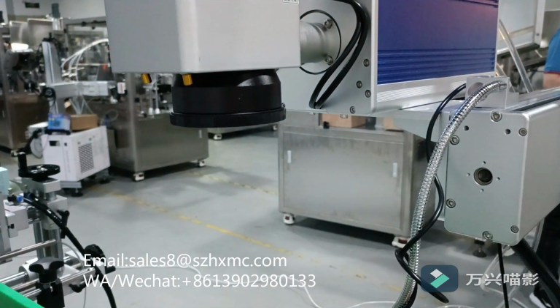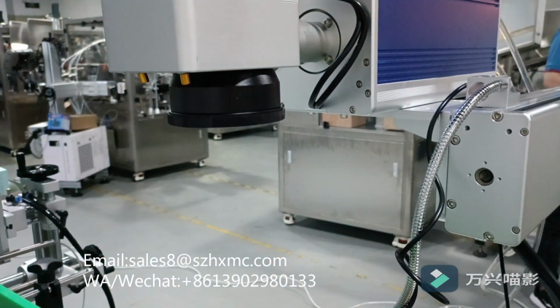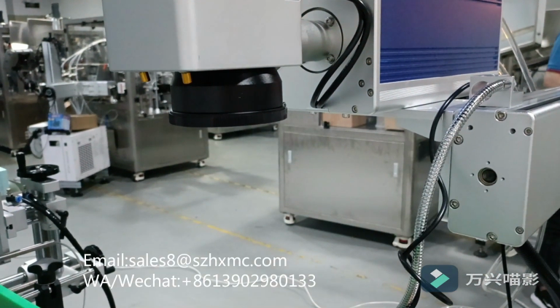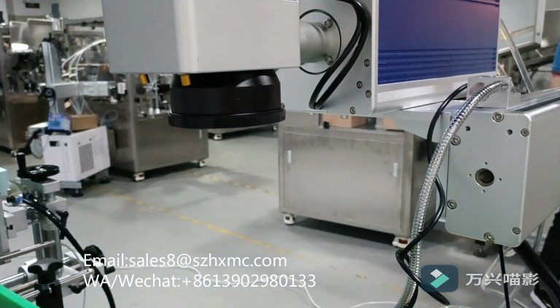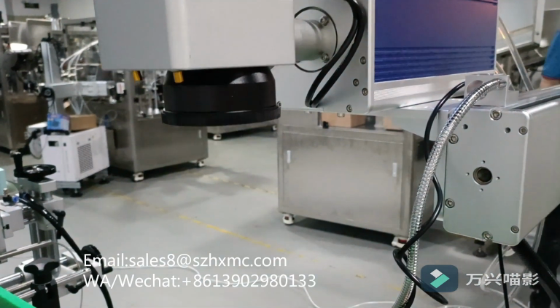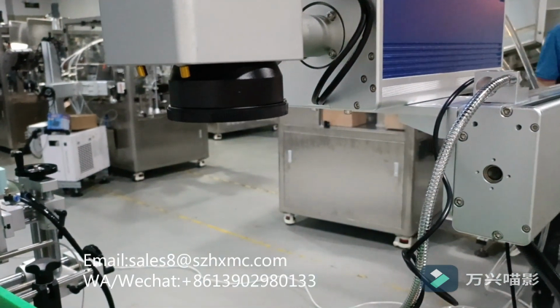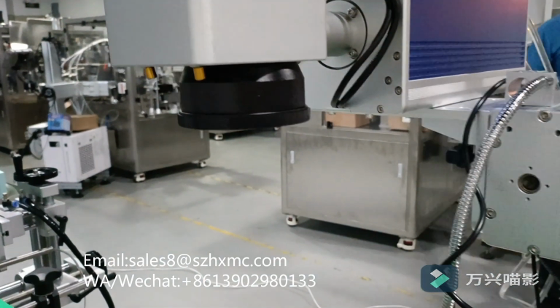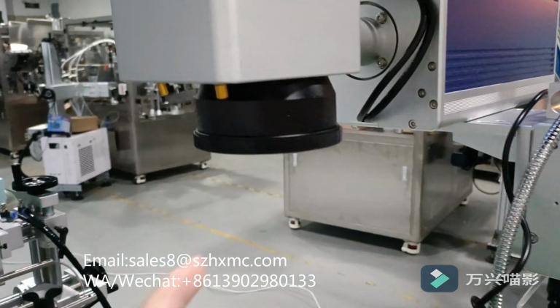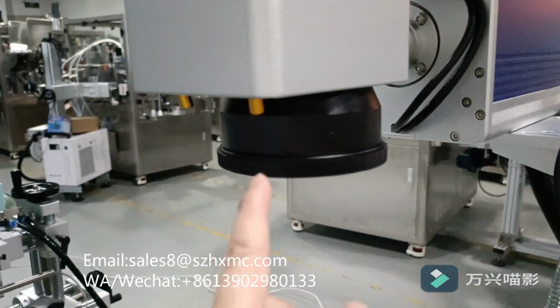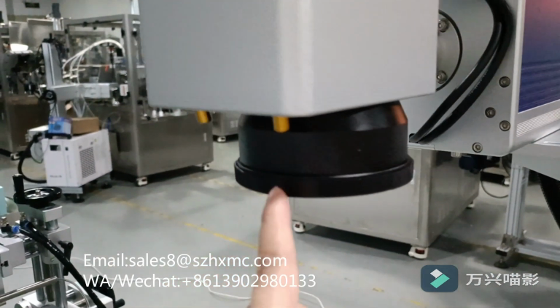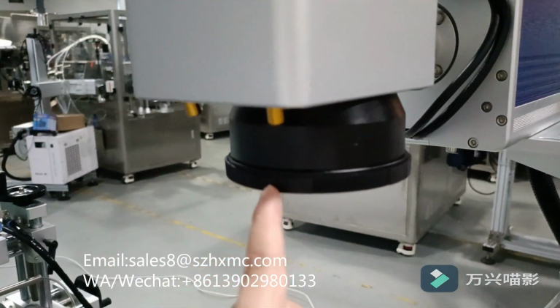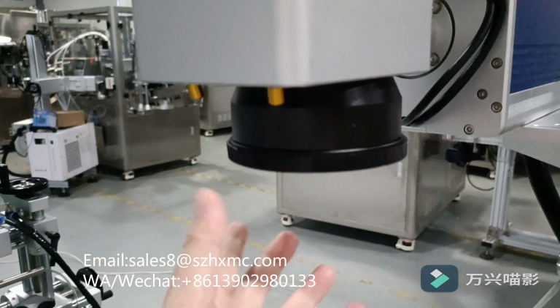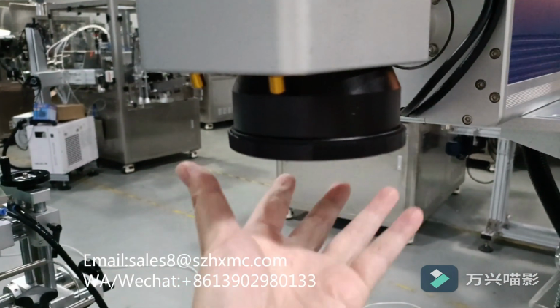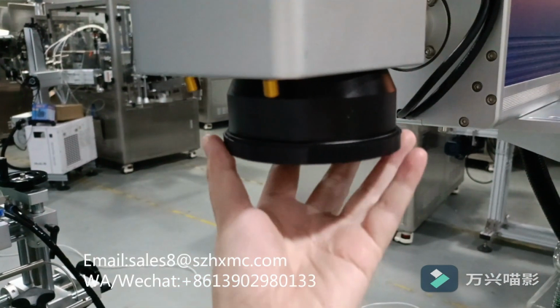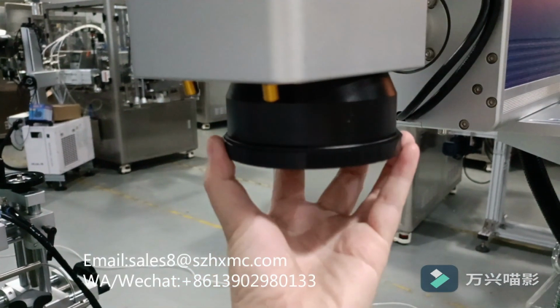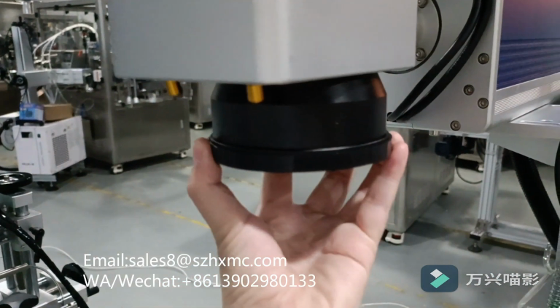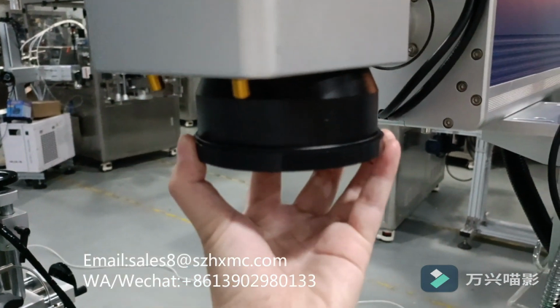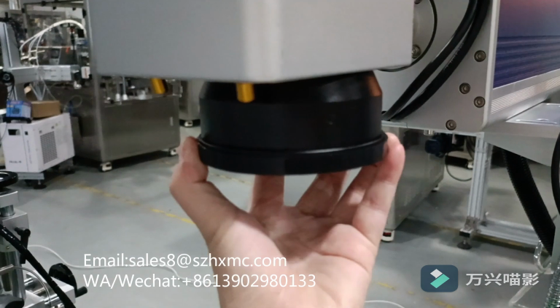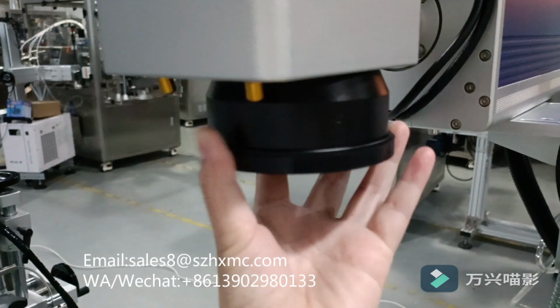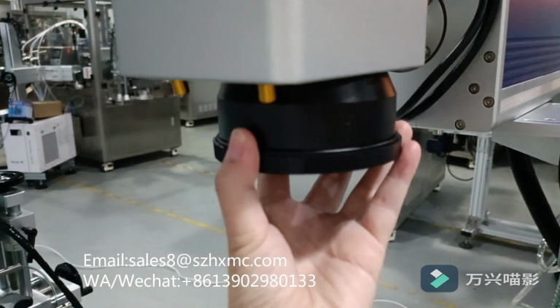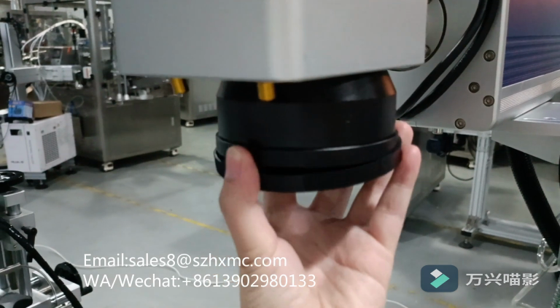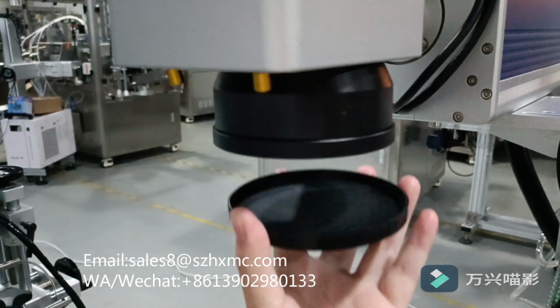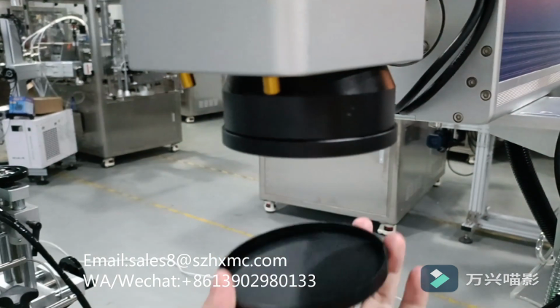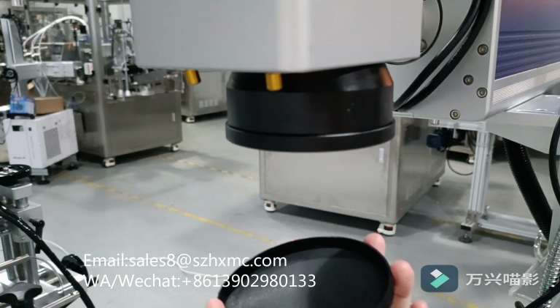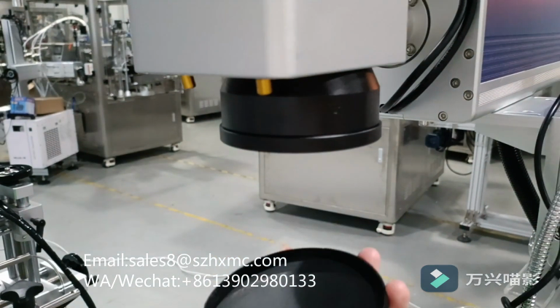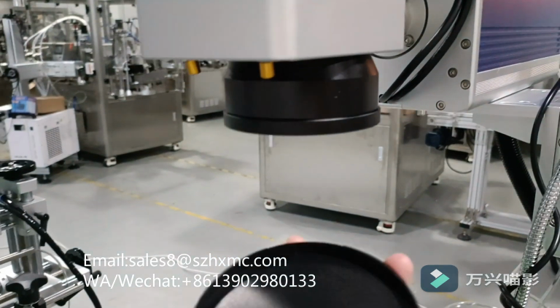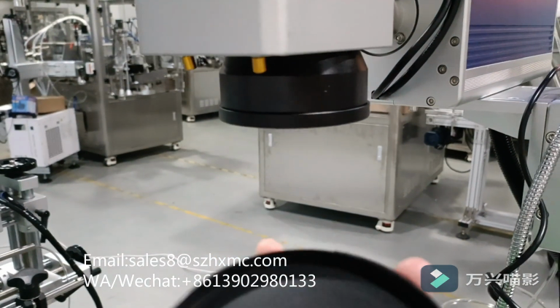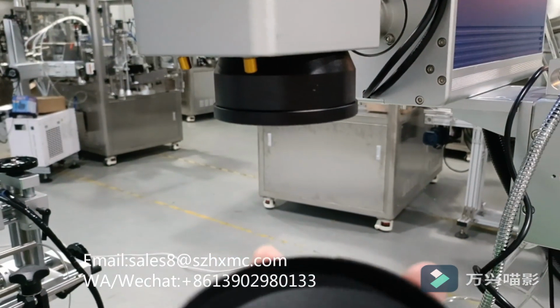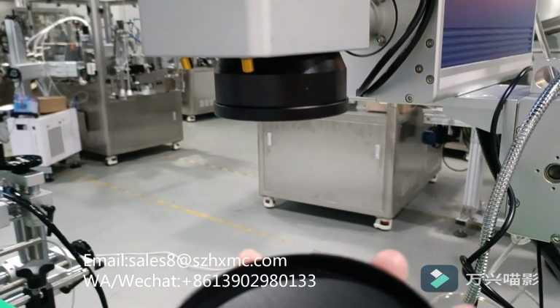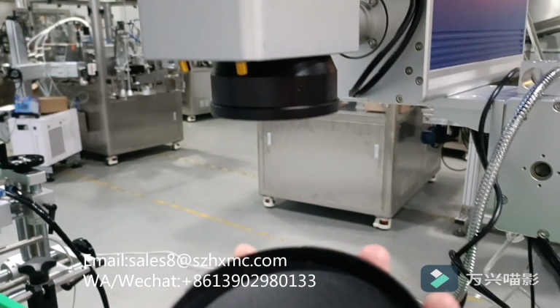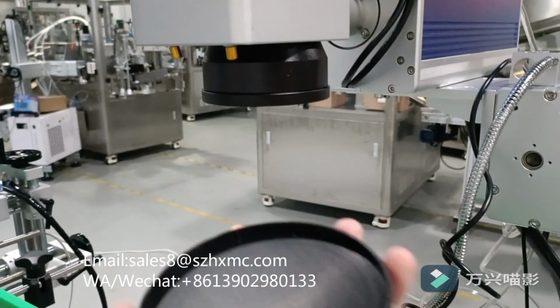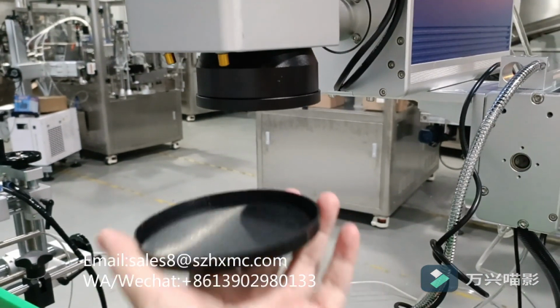When we are using the laser machine, we need to remove the cover from the laser head.